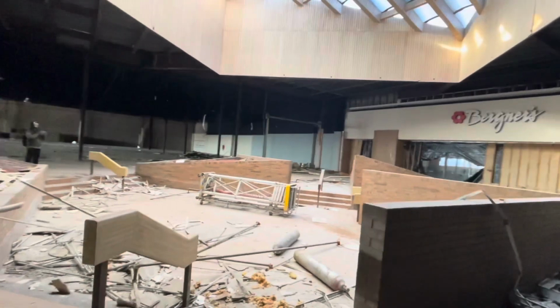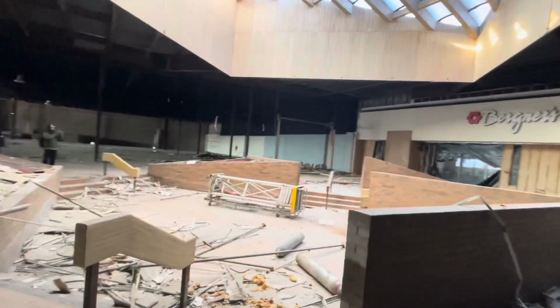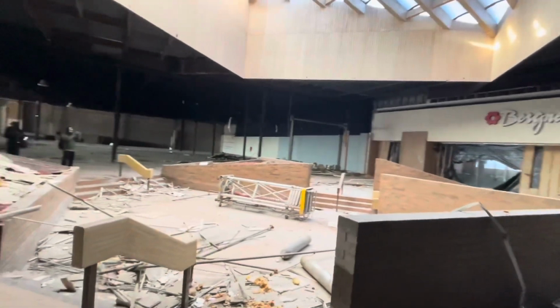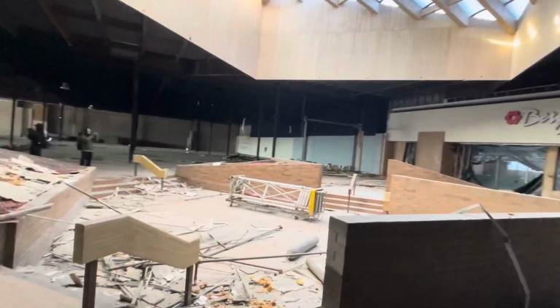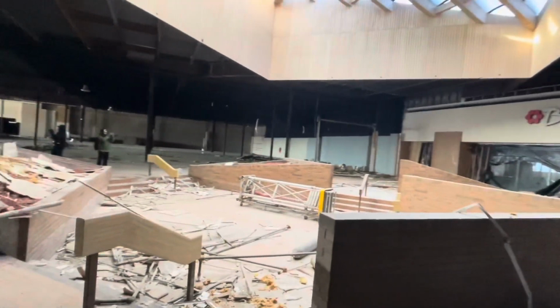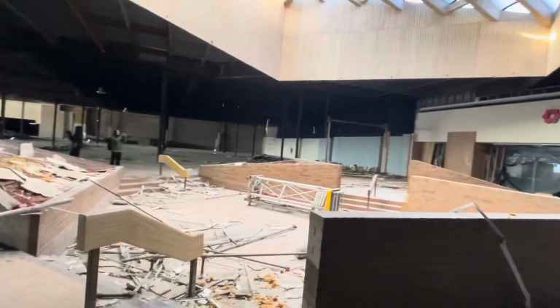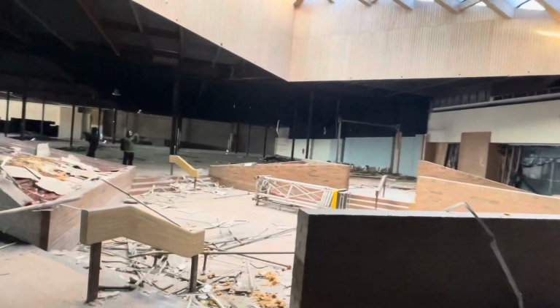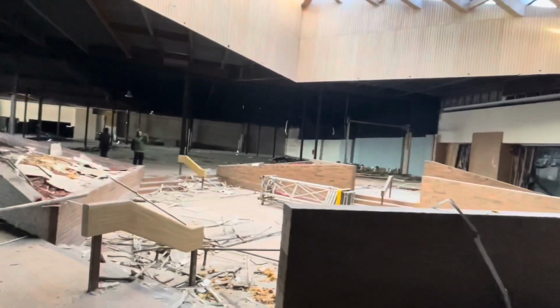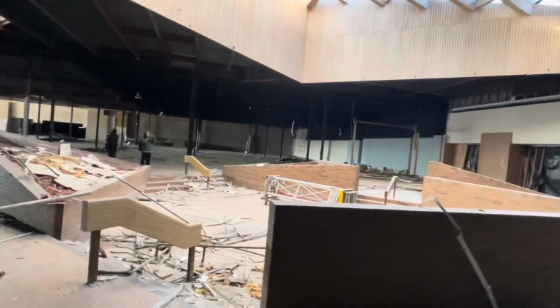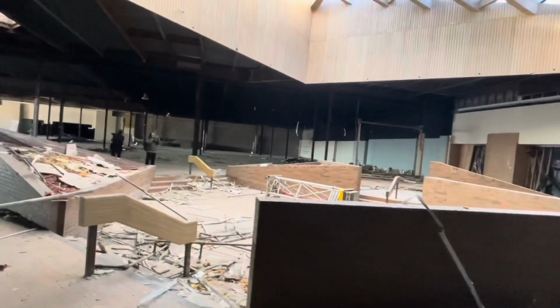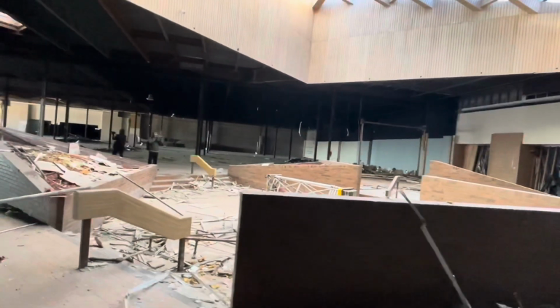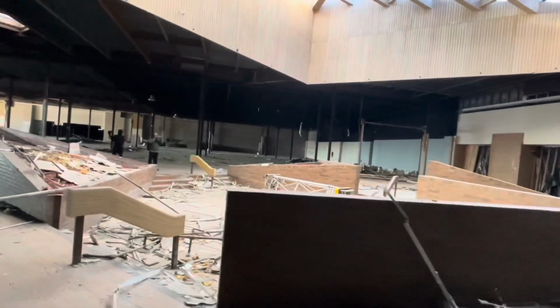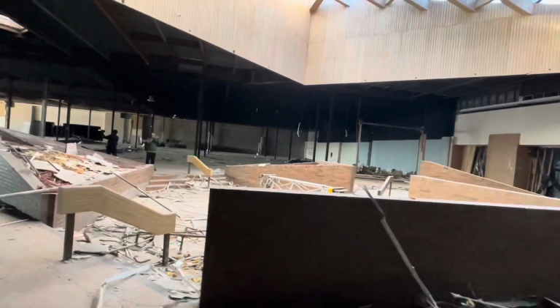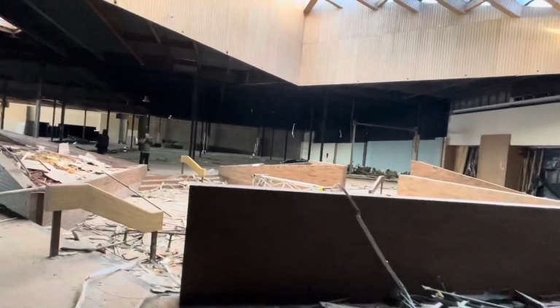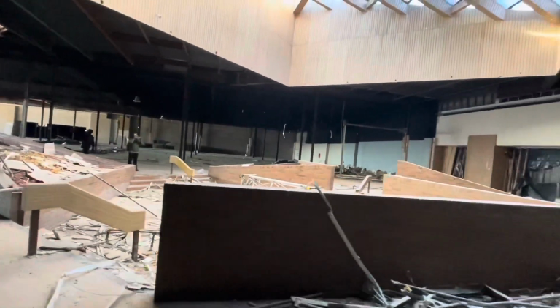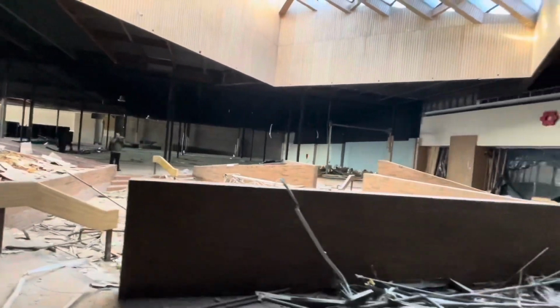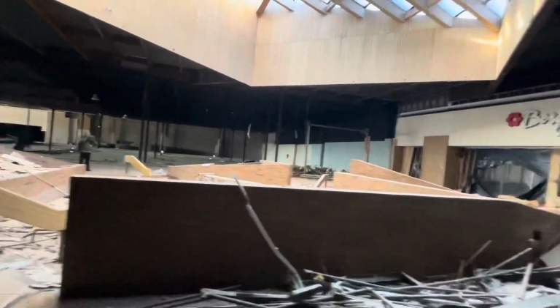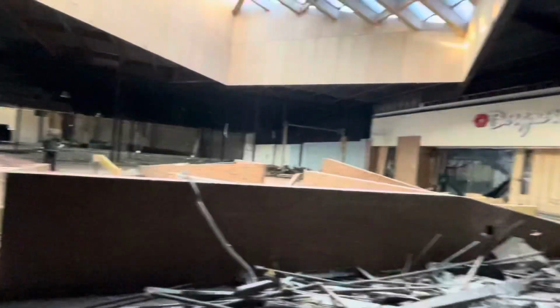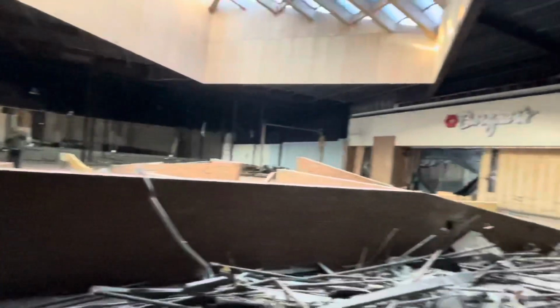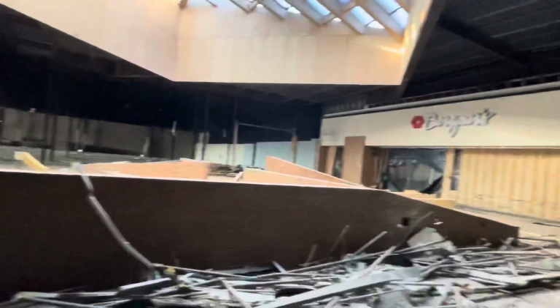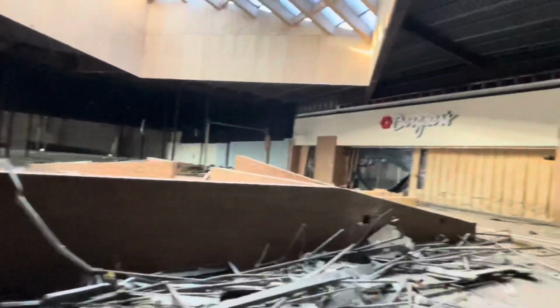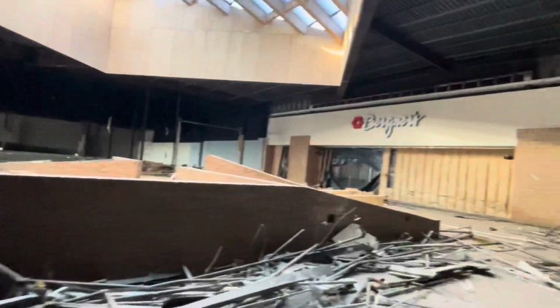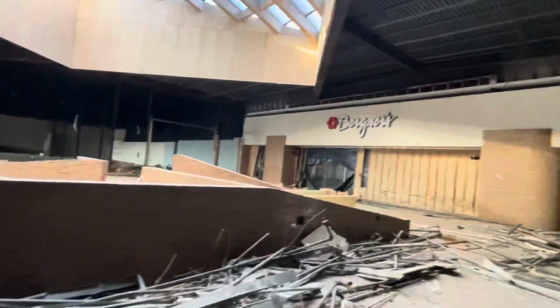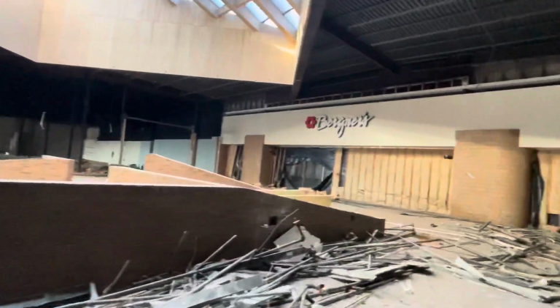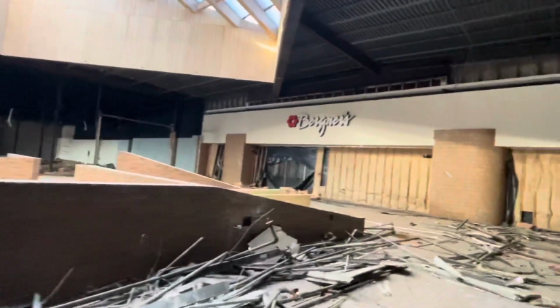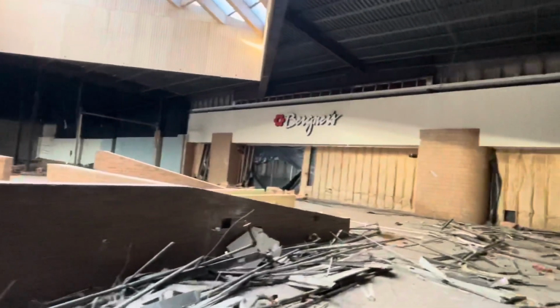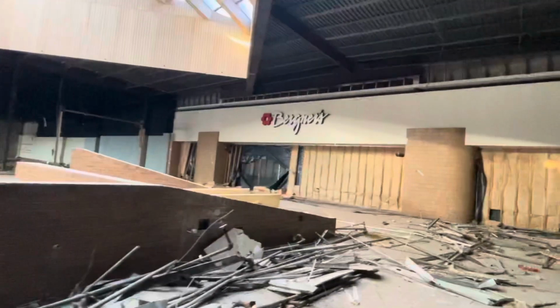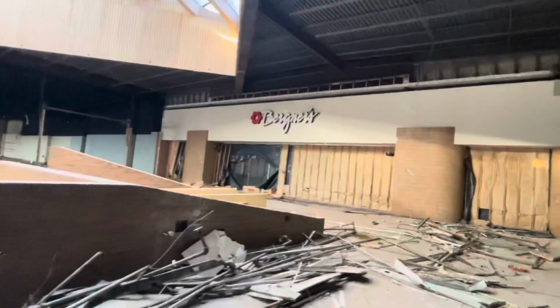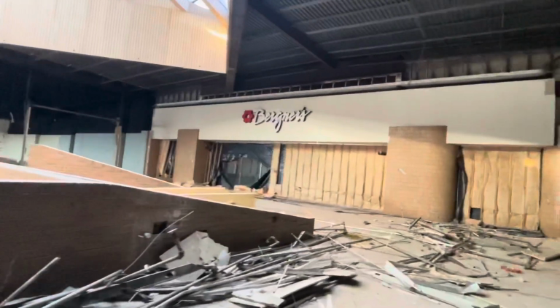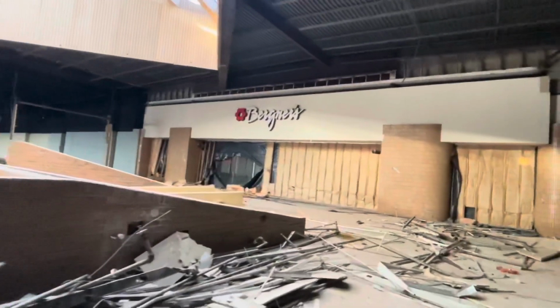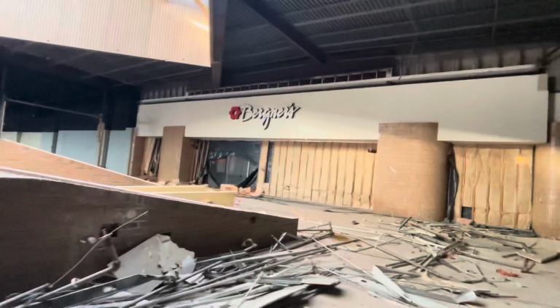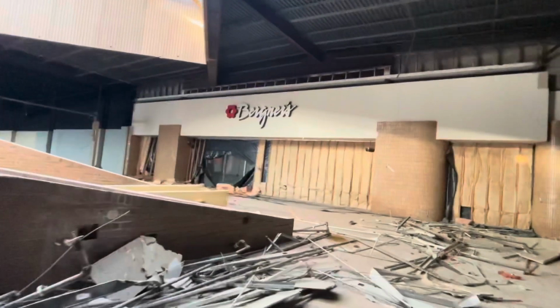This area with the fountain is so cool. And then we got the — oh, Burgners. I've never even heard of this store.